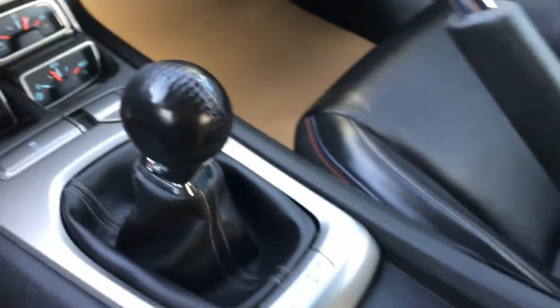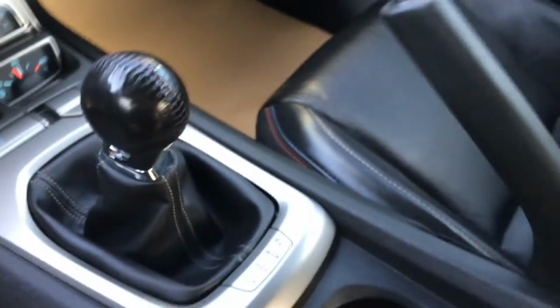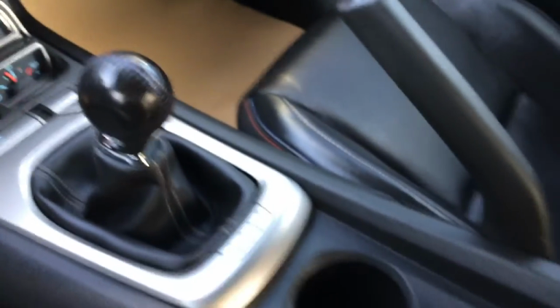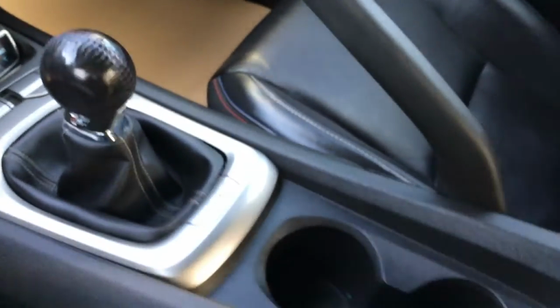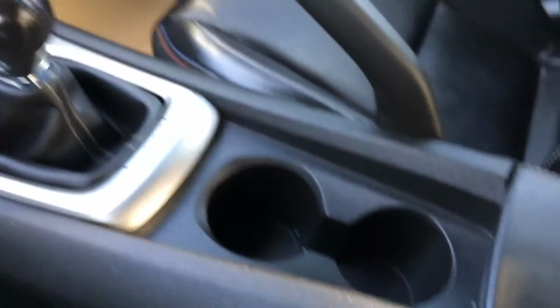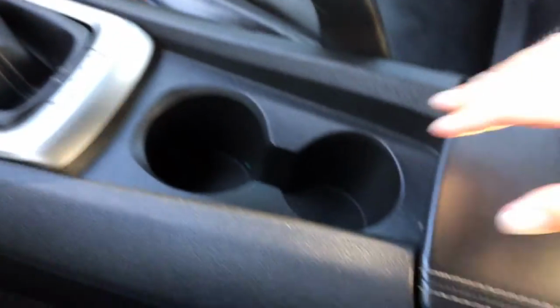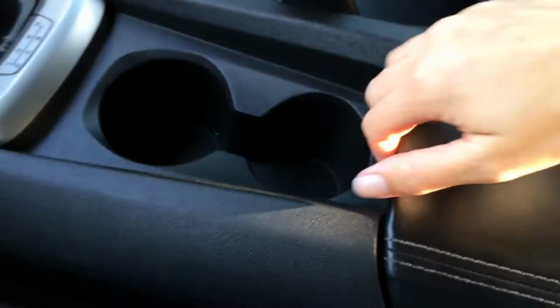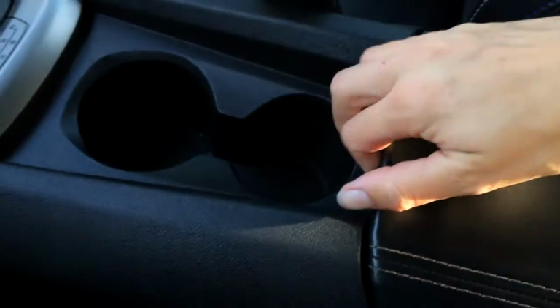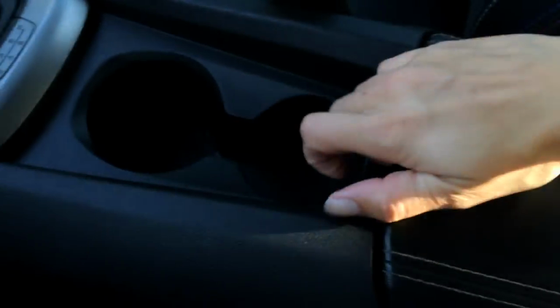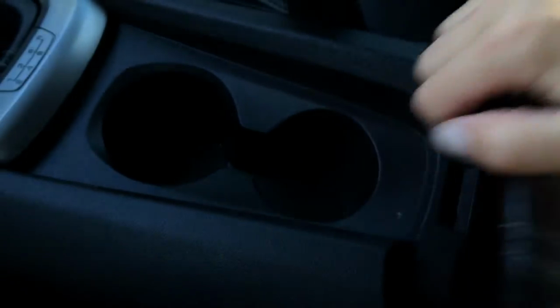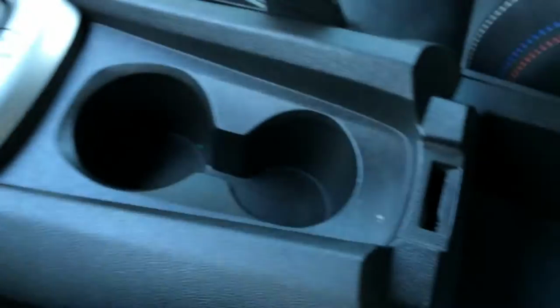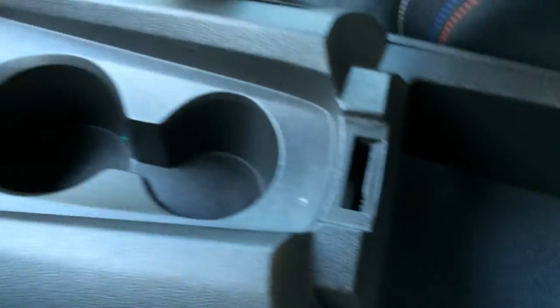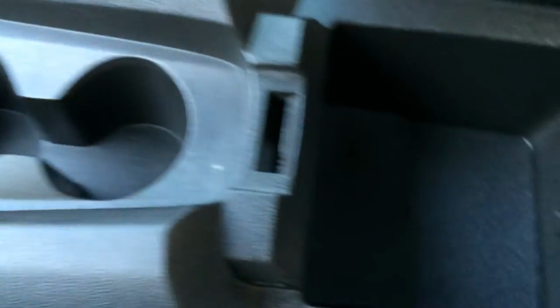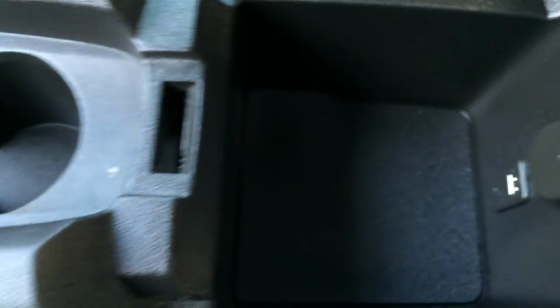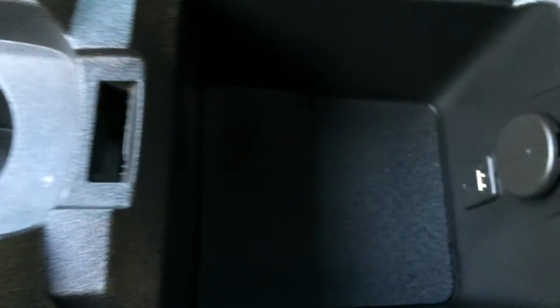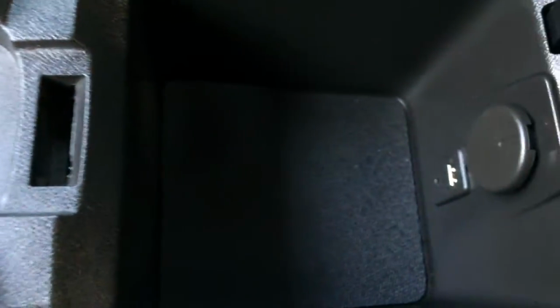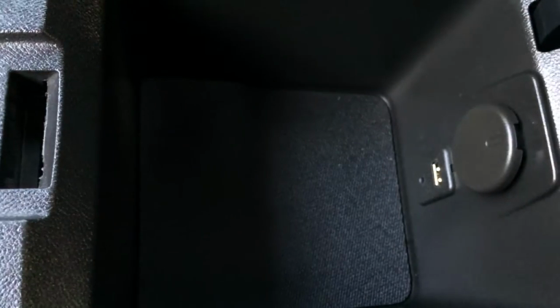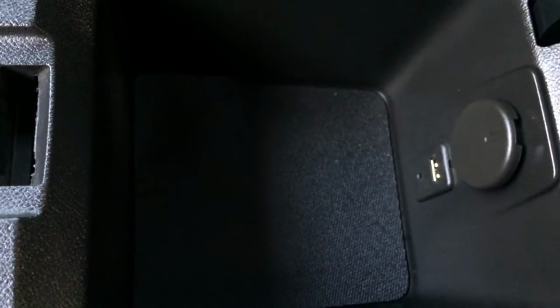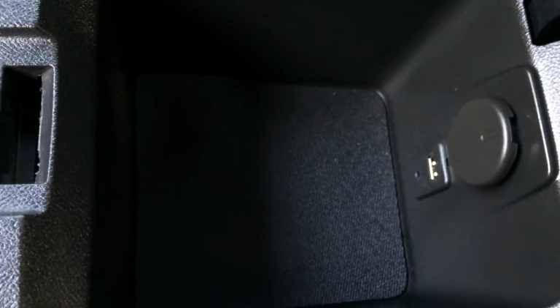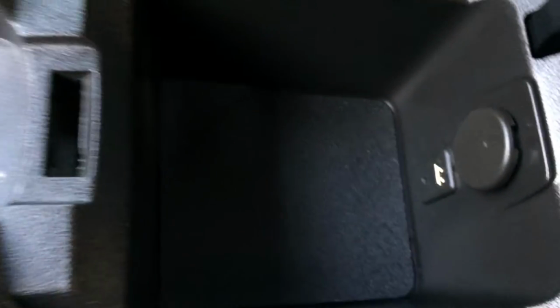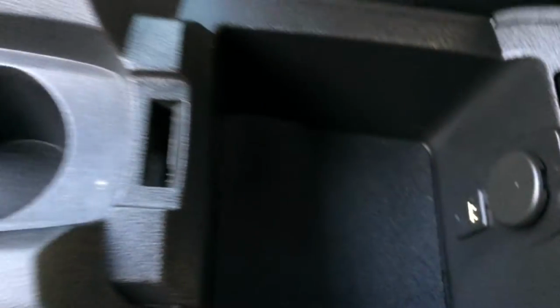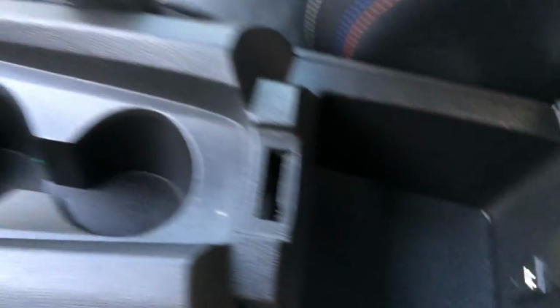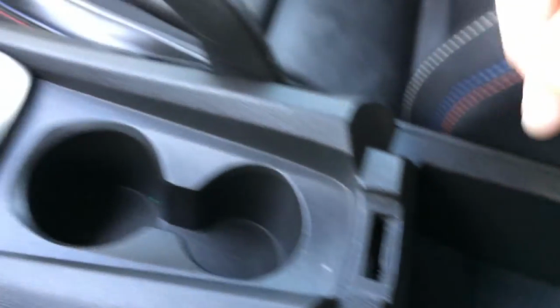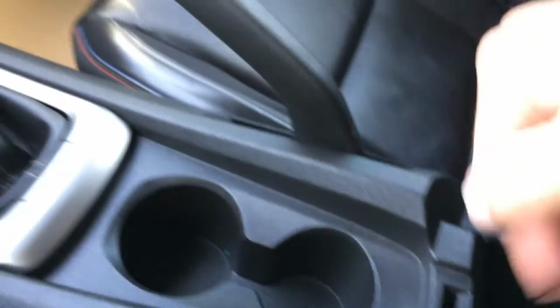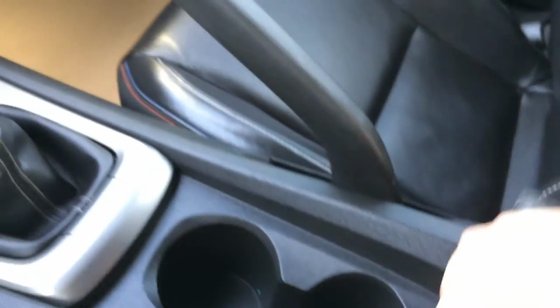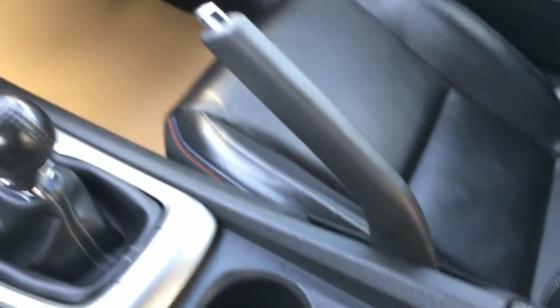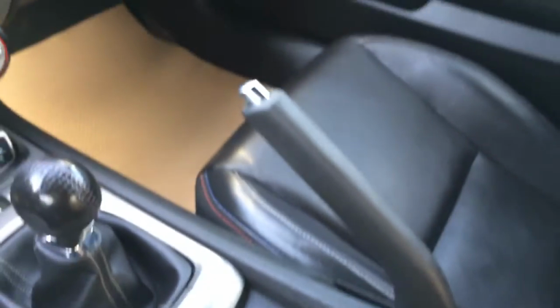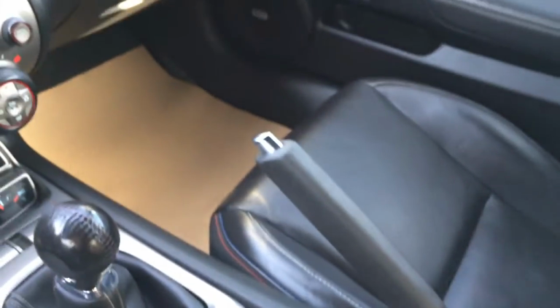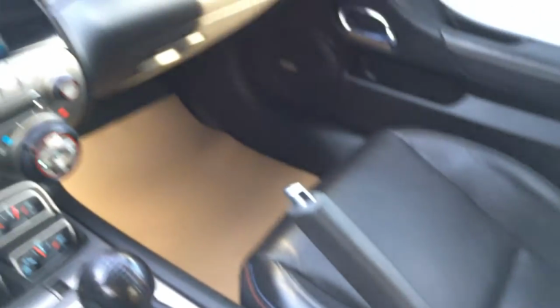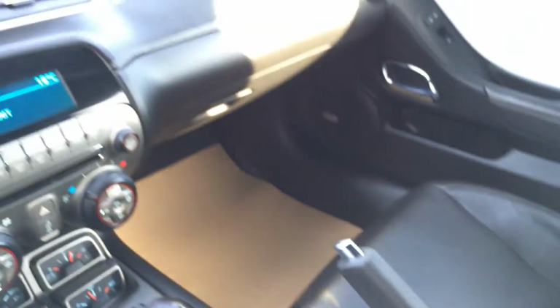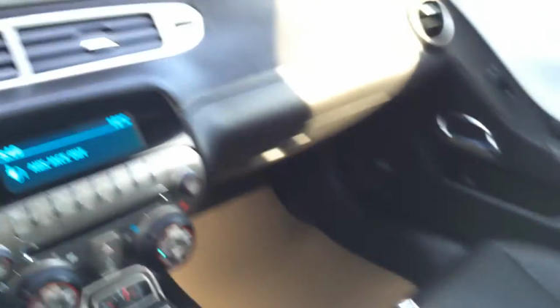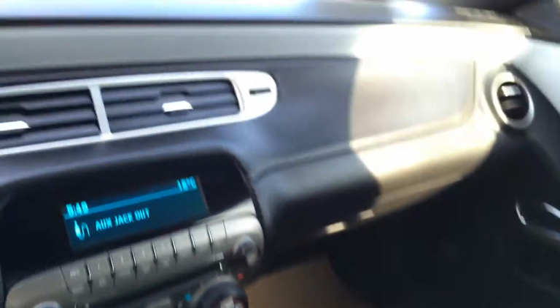E-brake here. Lift up your armrest and you'll find your audio inputs plus power outlets. Lockable glove compartment.